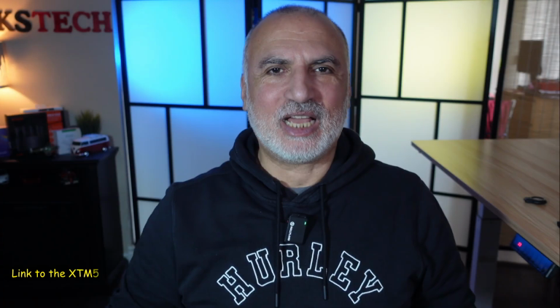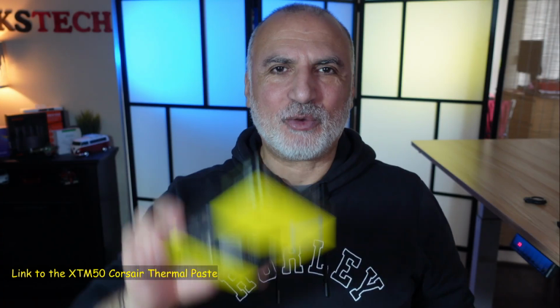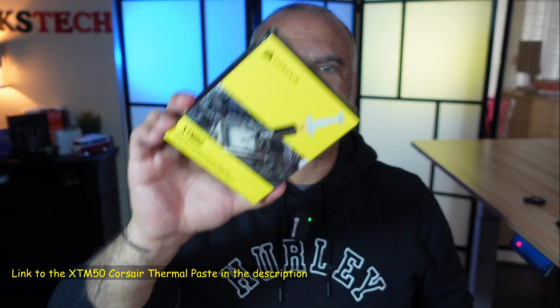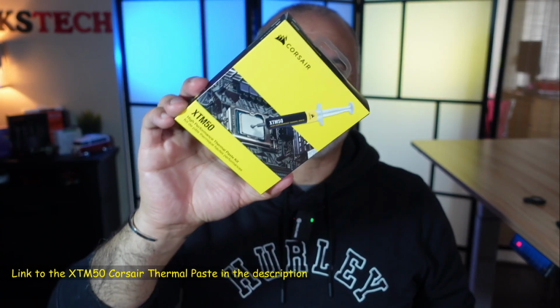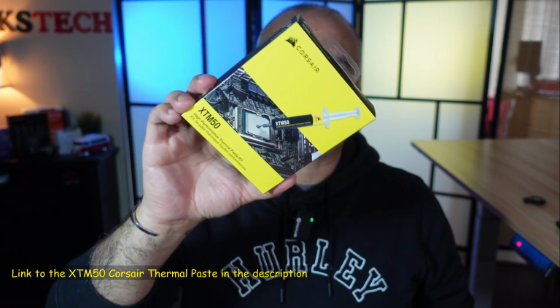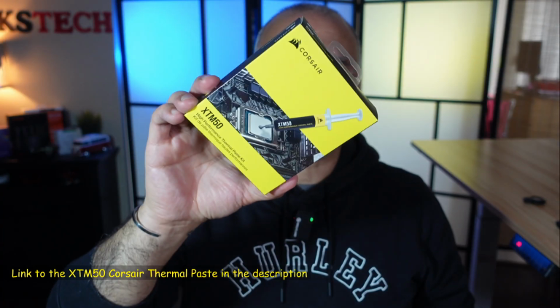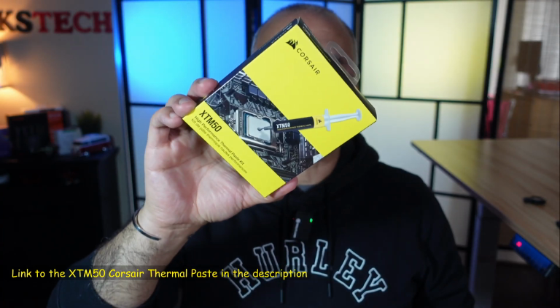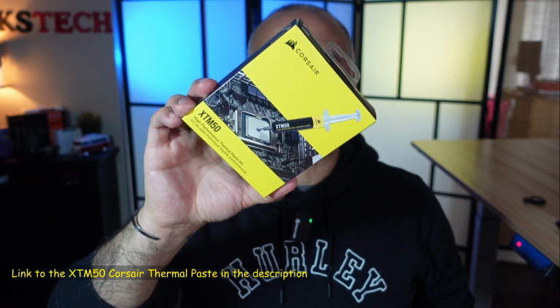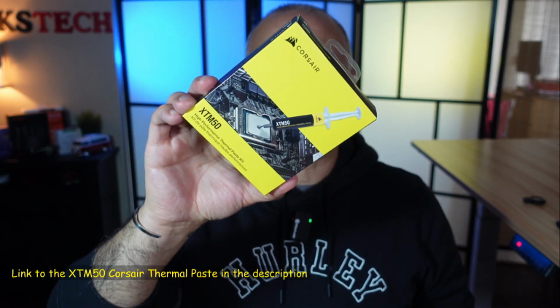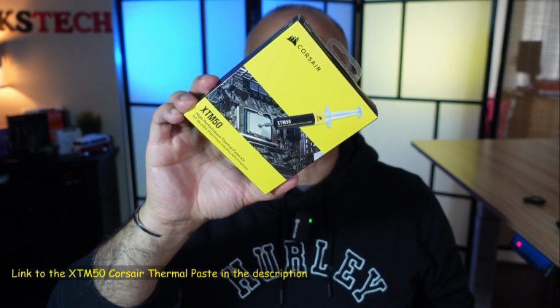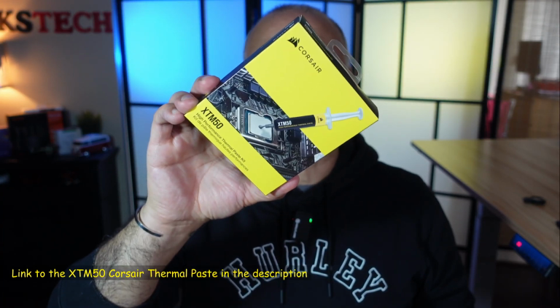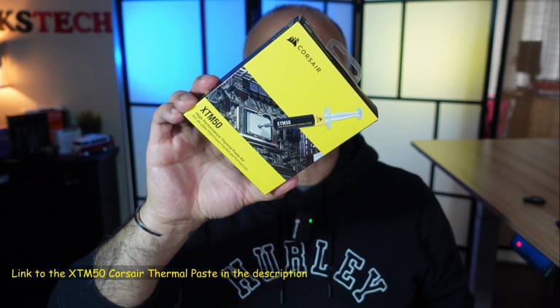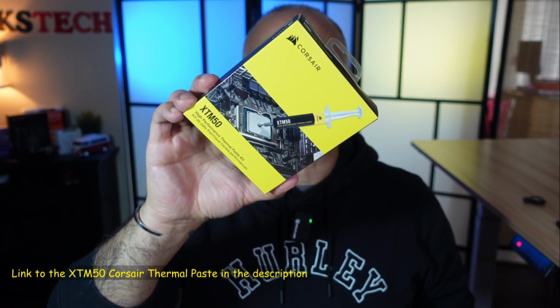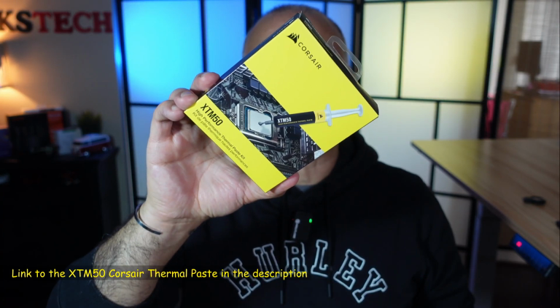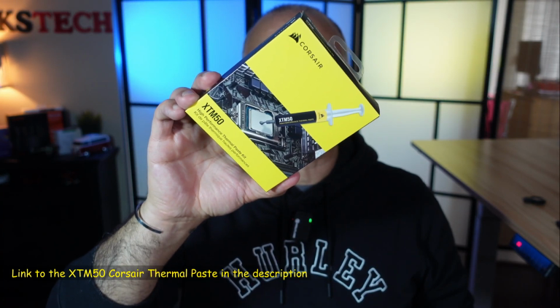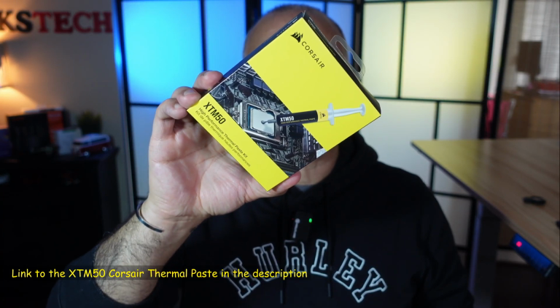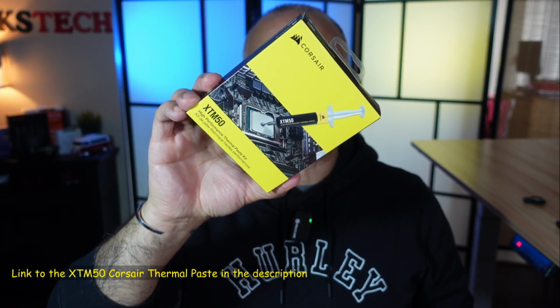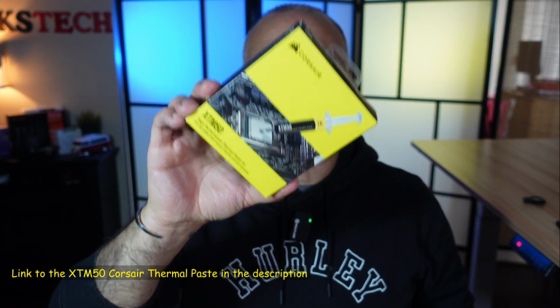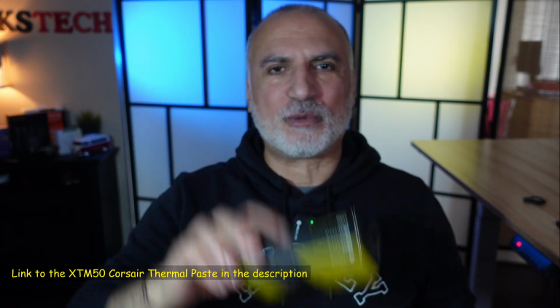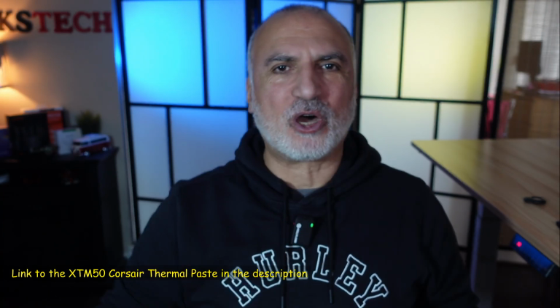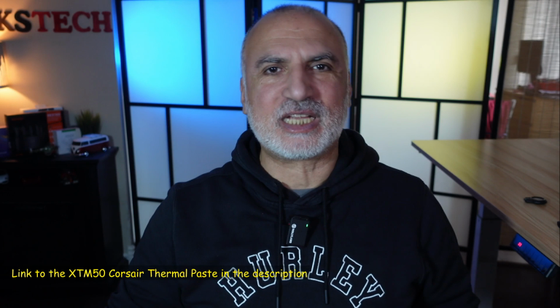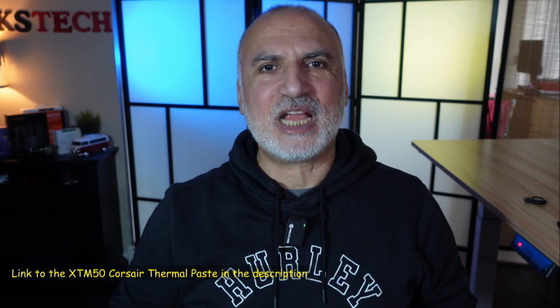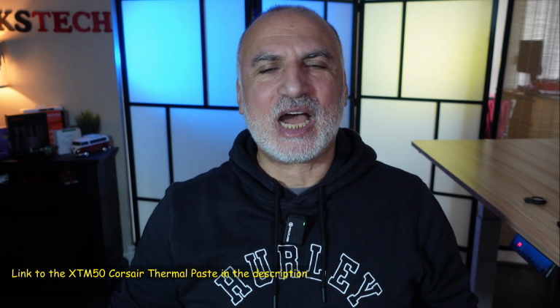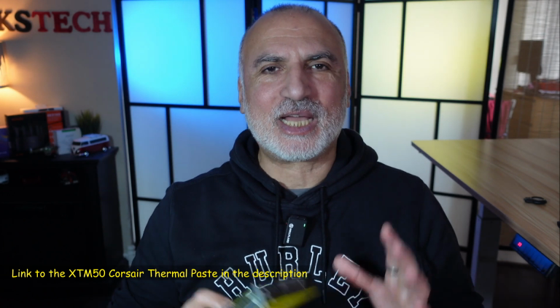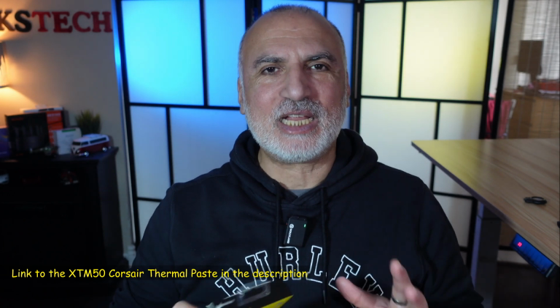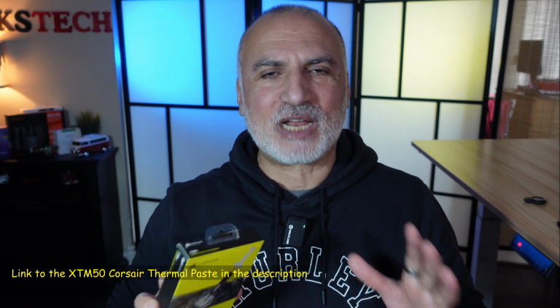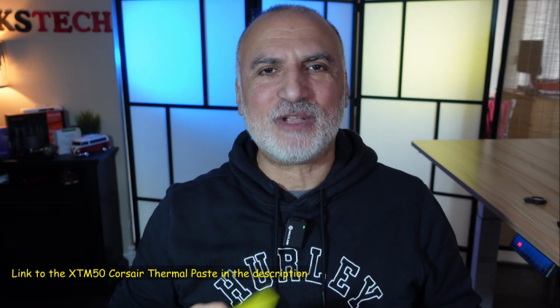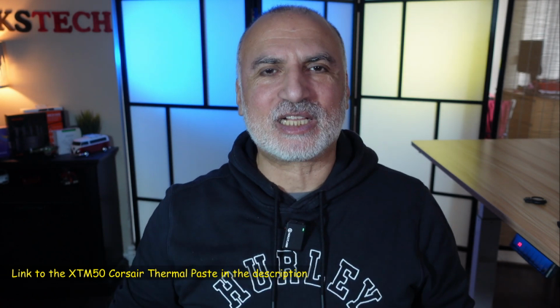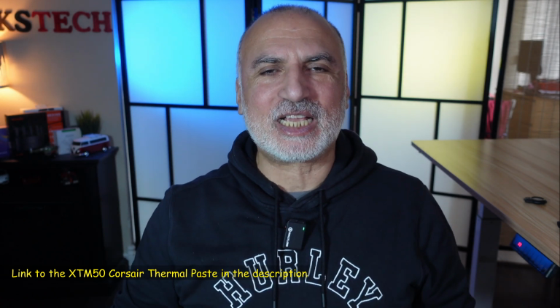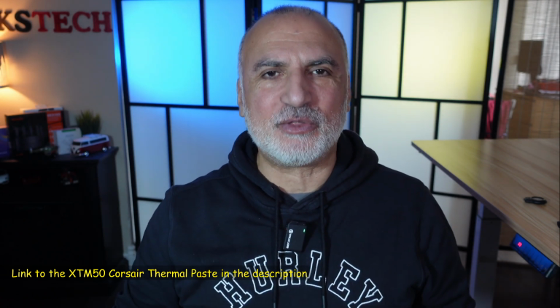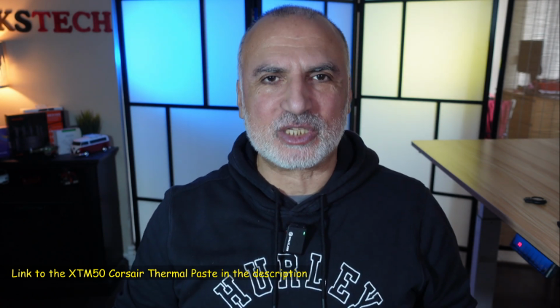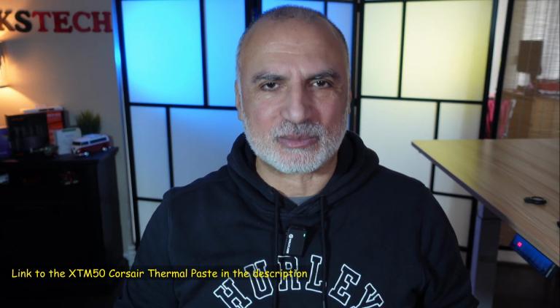If you want to check out the XTM 50 high performance thermal paste from Corsair, I'm going to leave an affiliate link in the description.